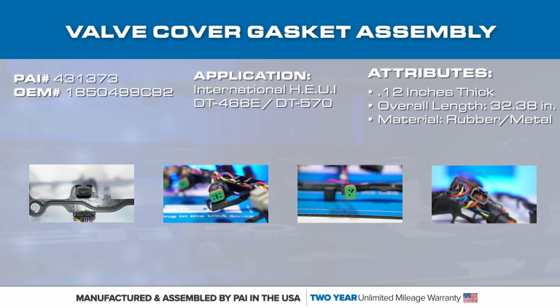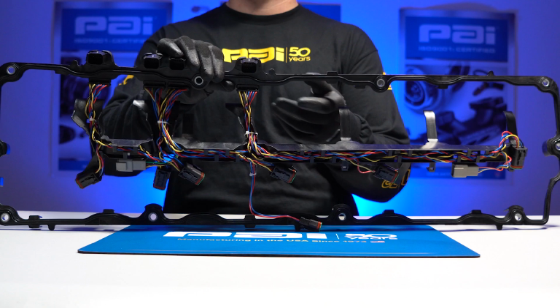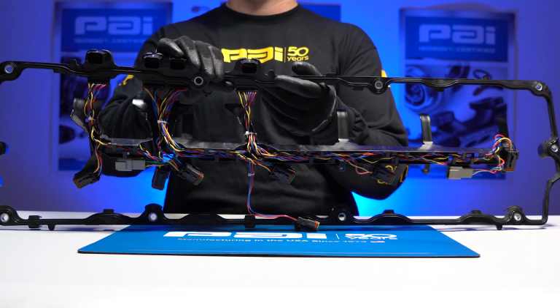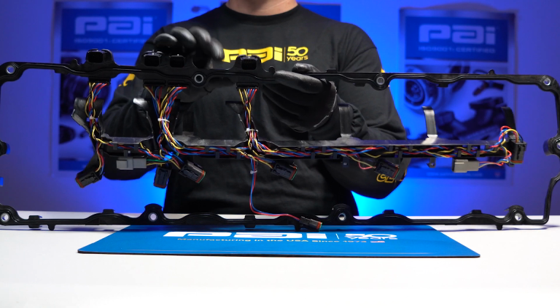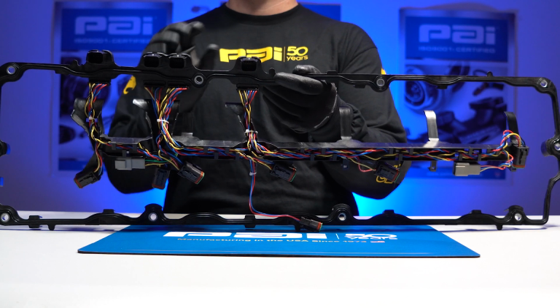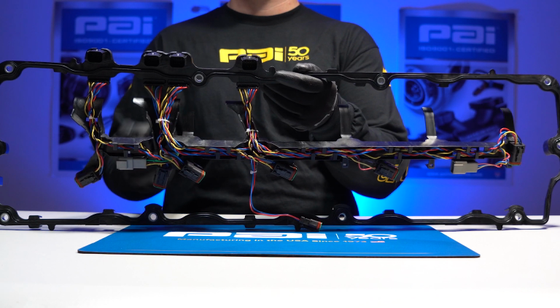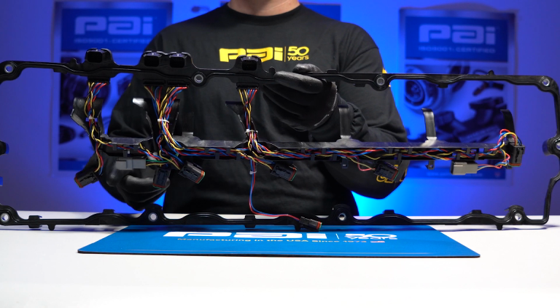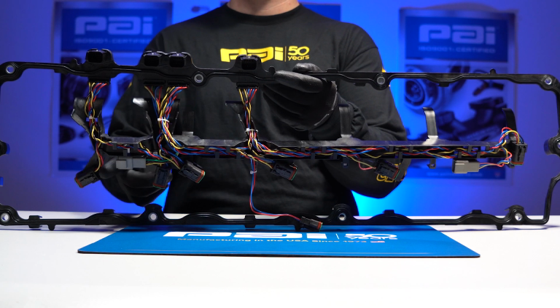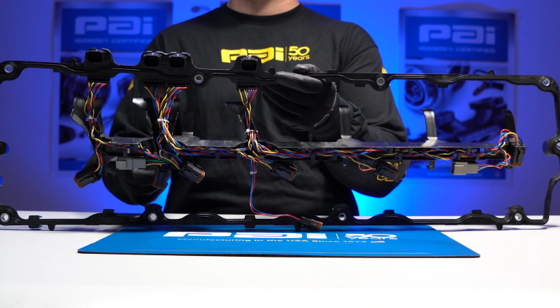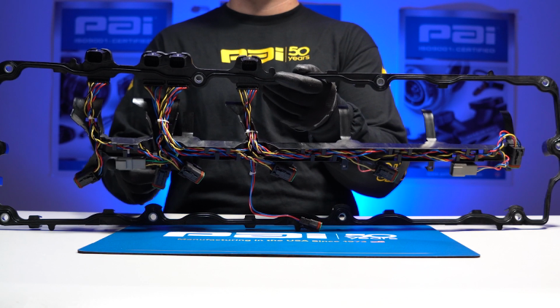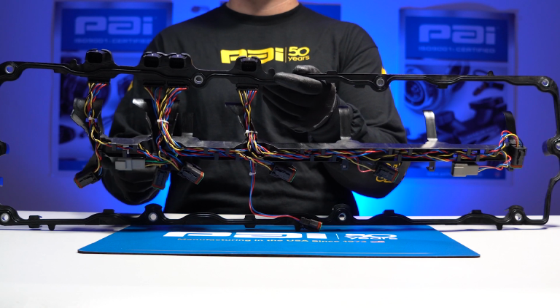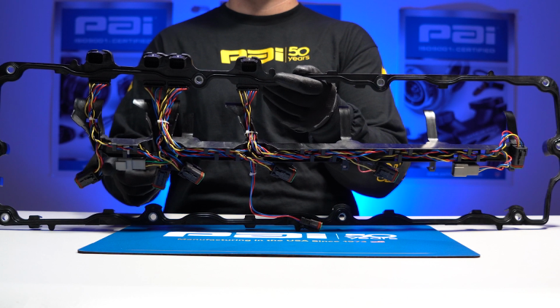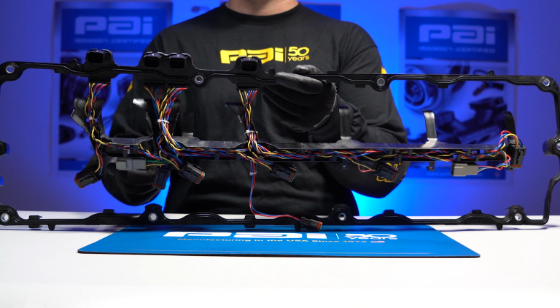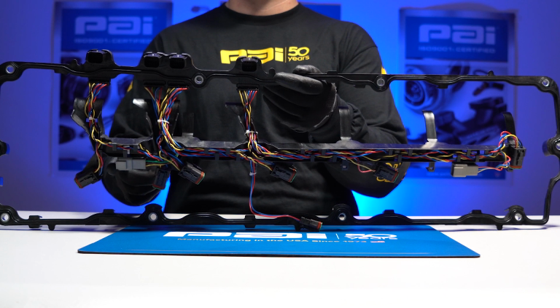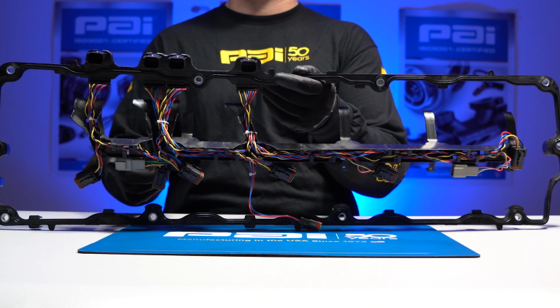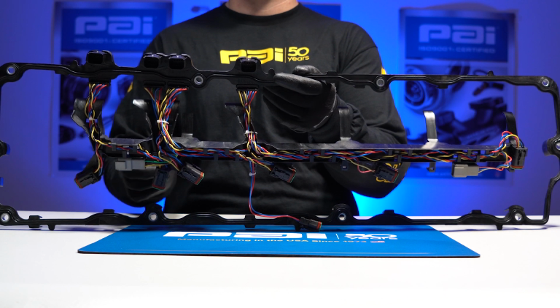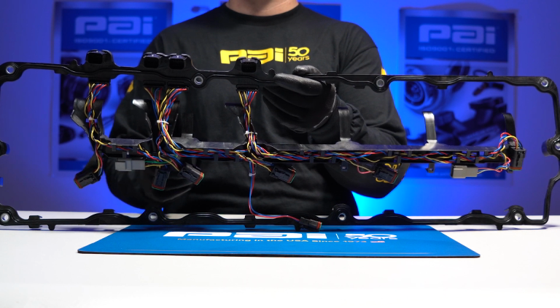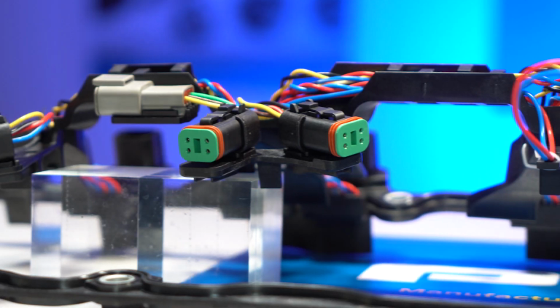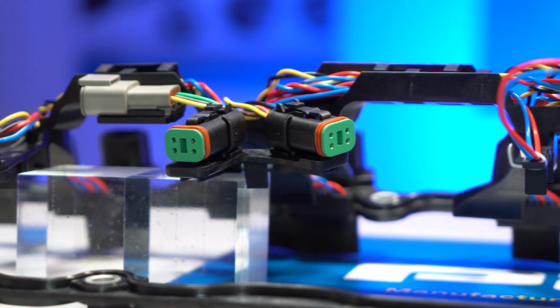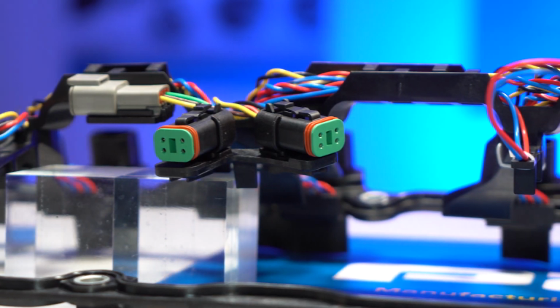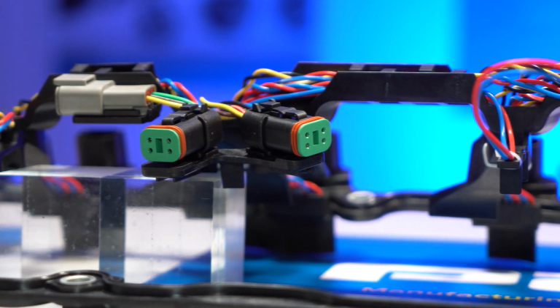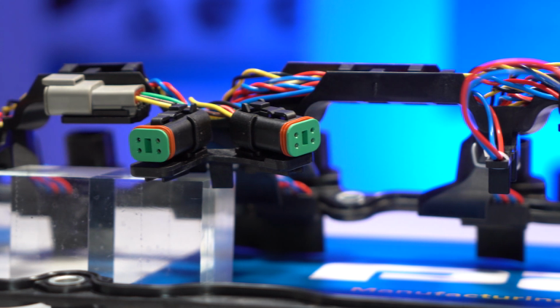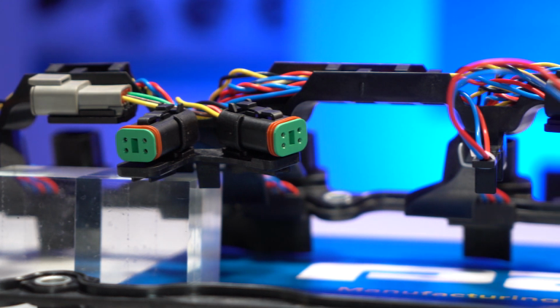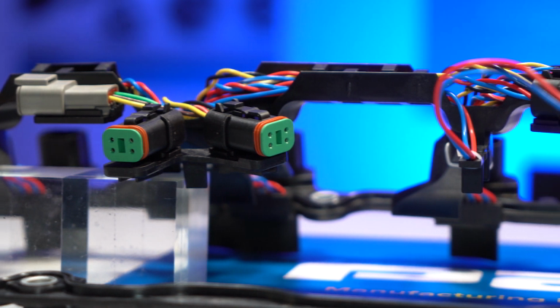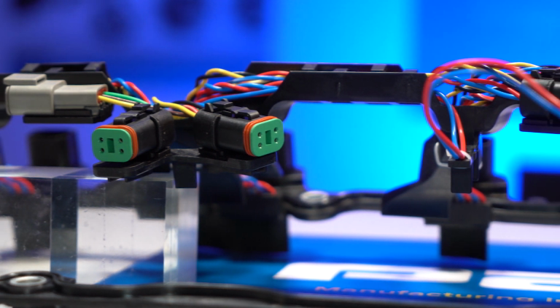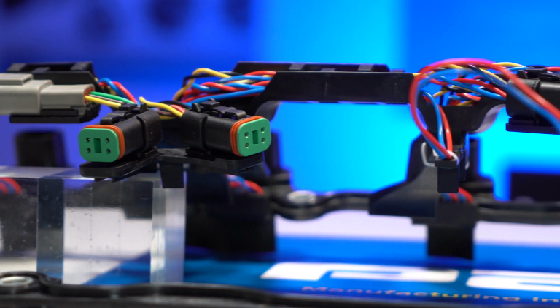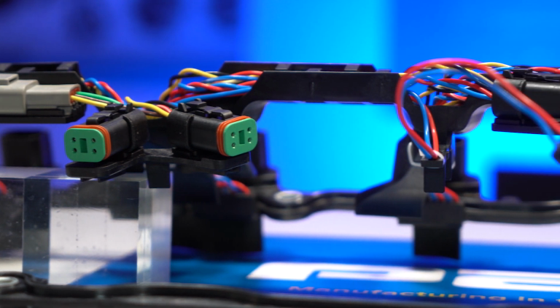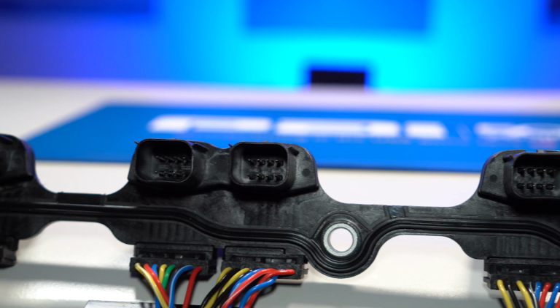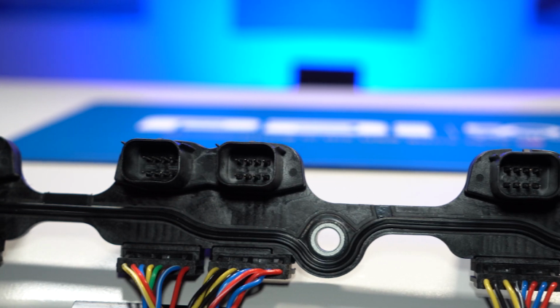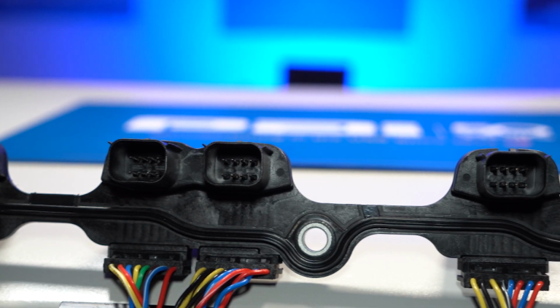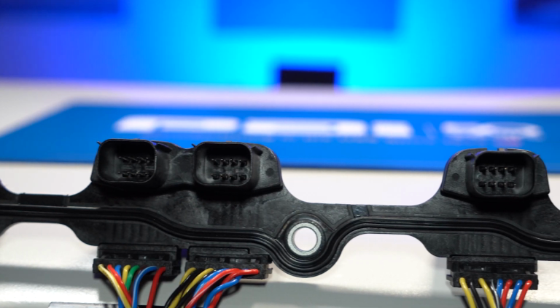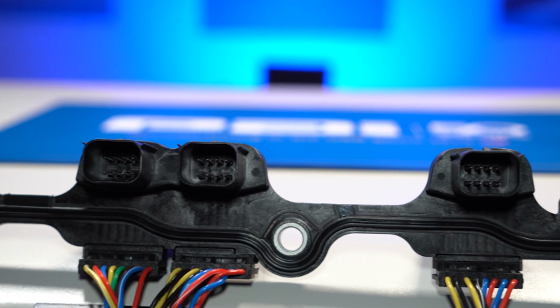This valve gasket assembly has two 3-pin connectors, six 4-pin connectors, and four 8-pin connectors.